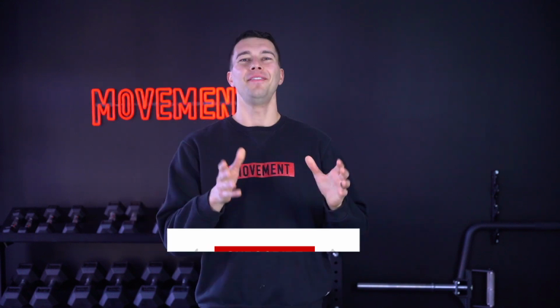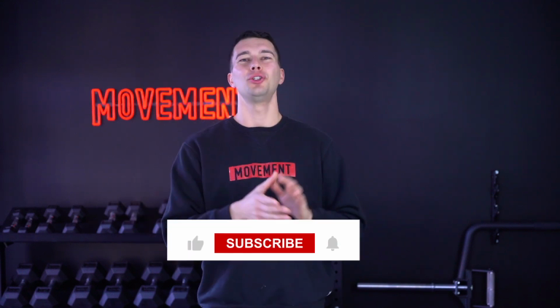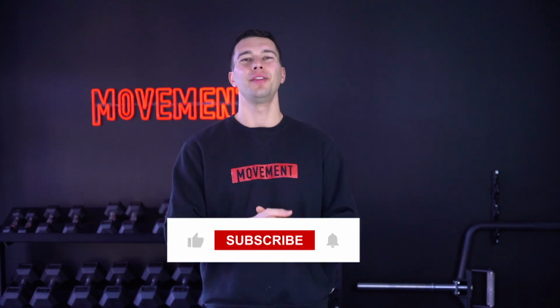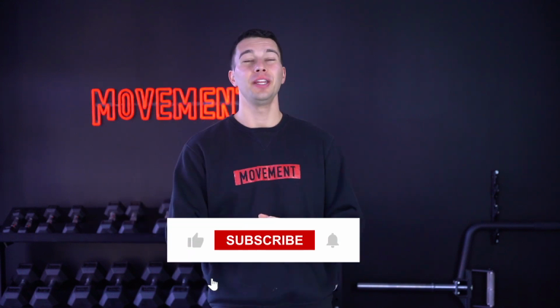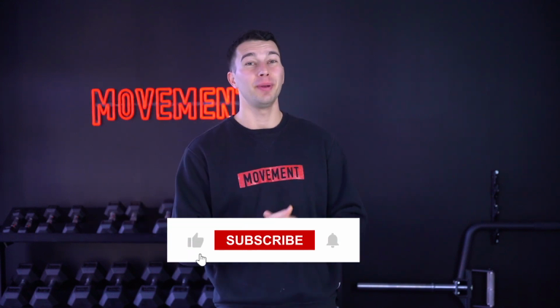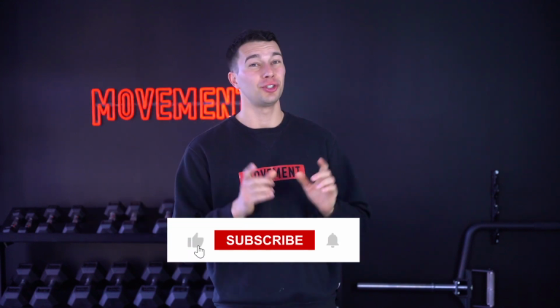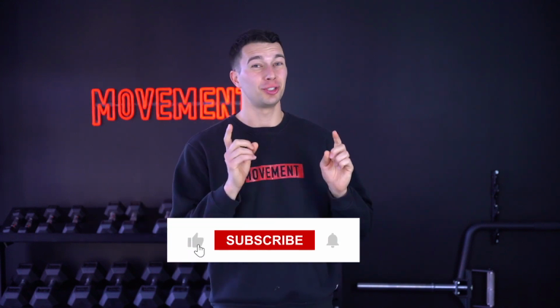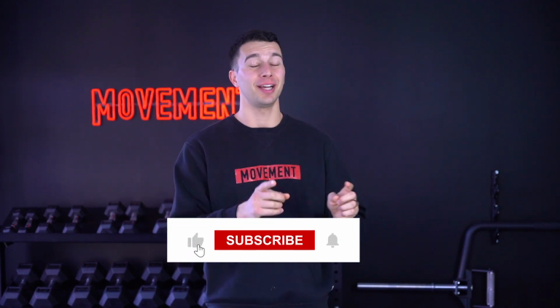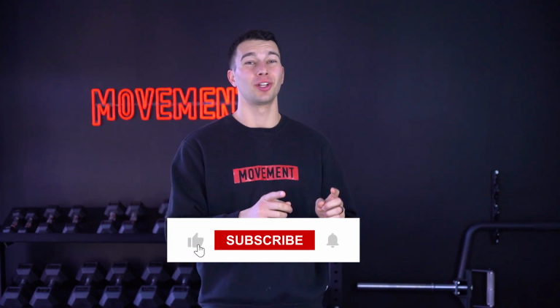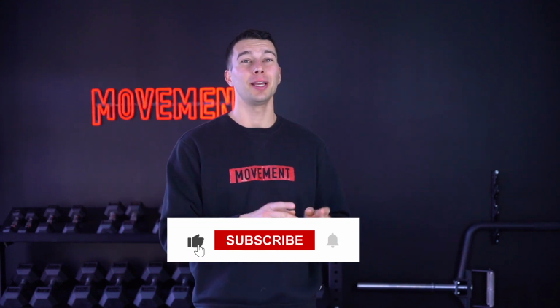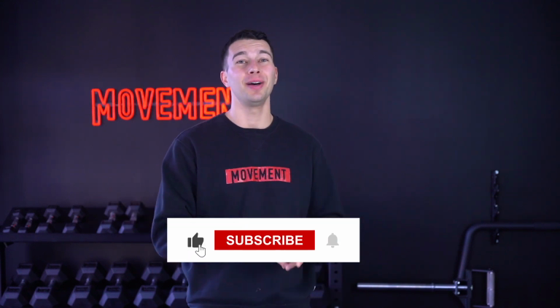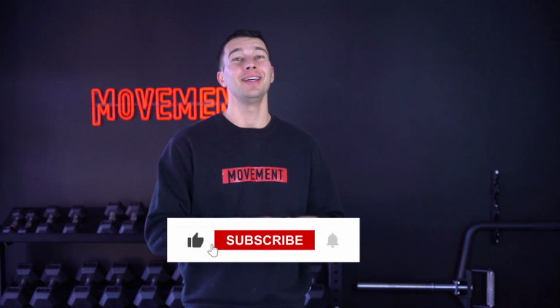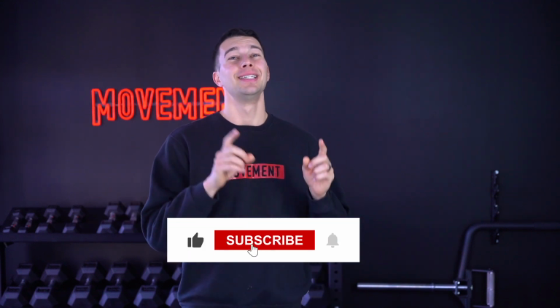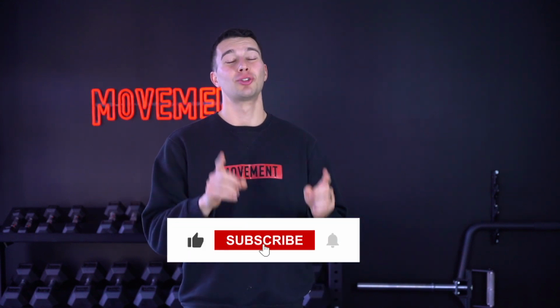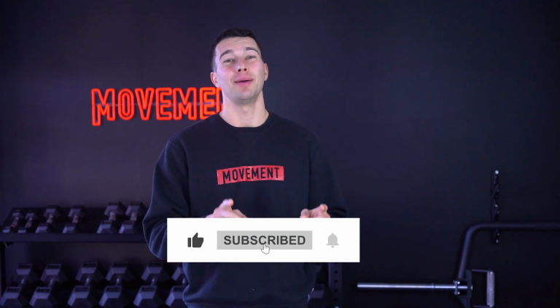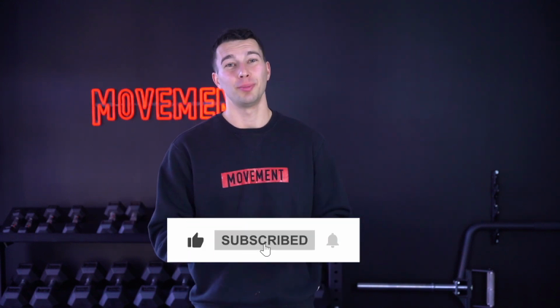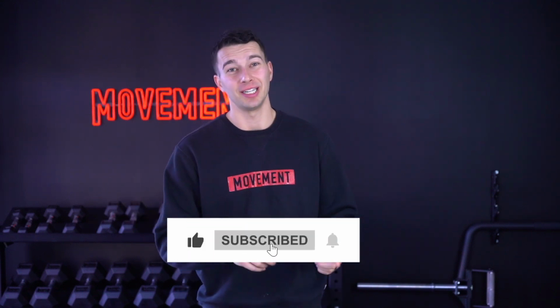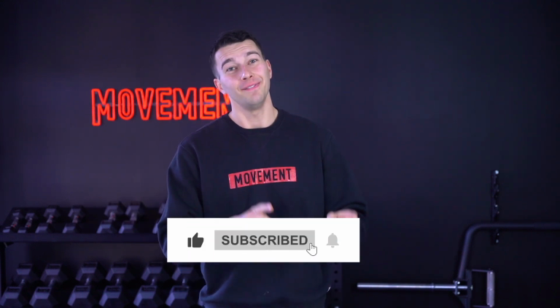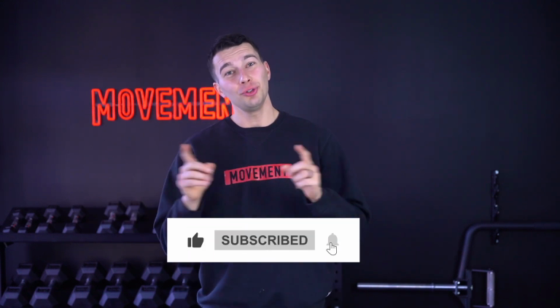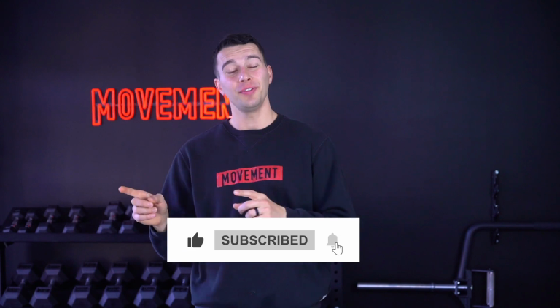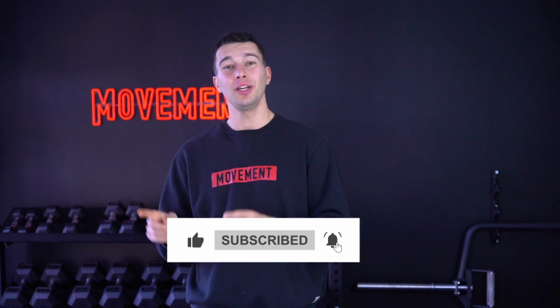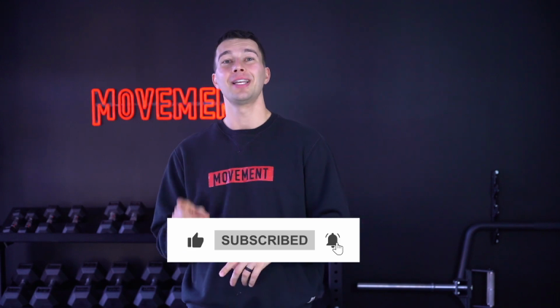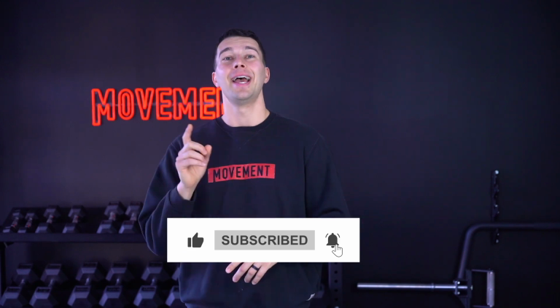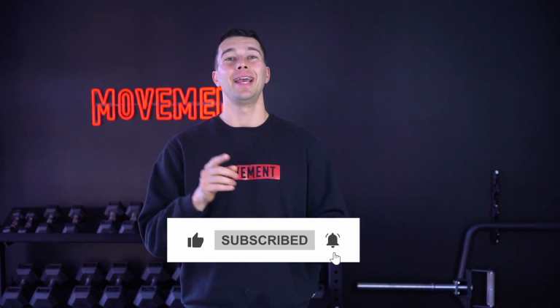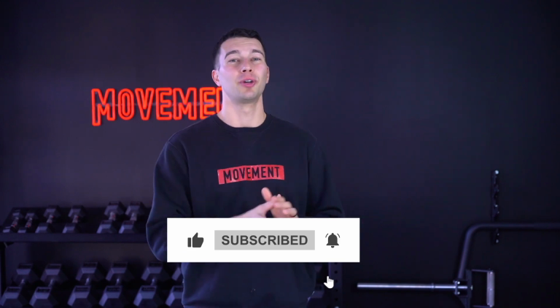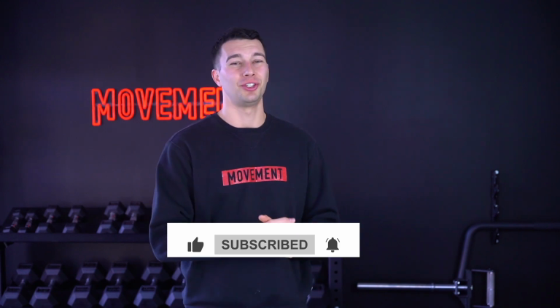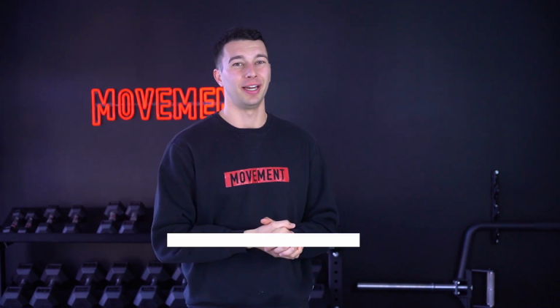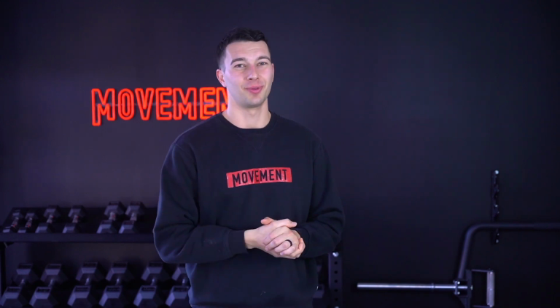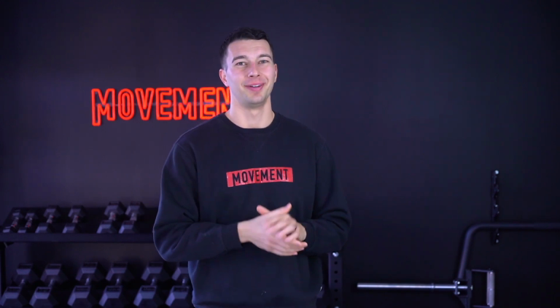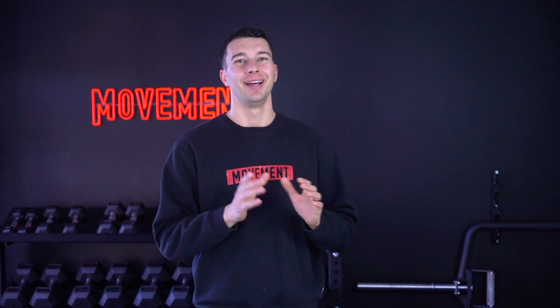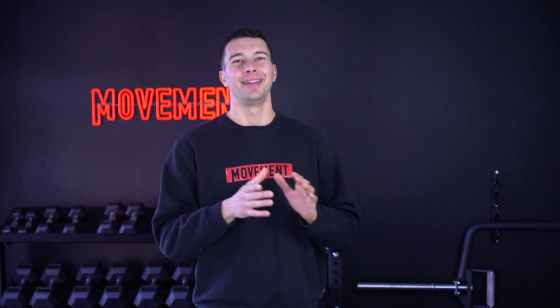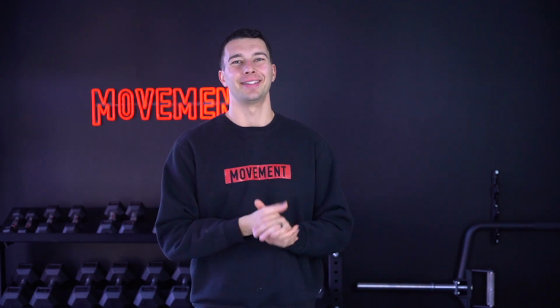If you enjoyed the video, make sure you smash the like button, subscribe so you don't miss any future videos, and we'll catch you in the next one. Thanks.